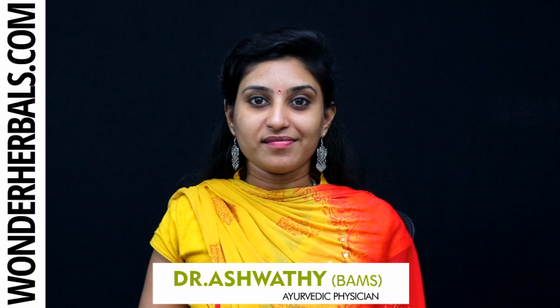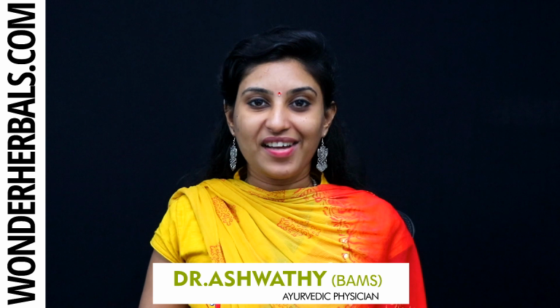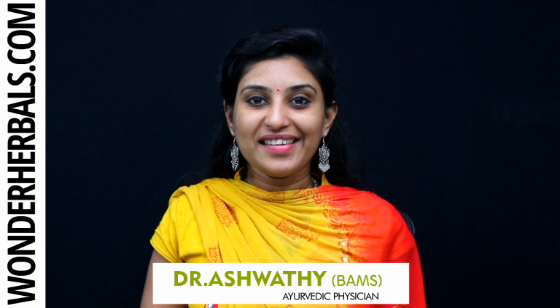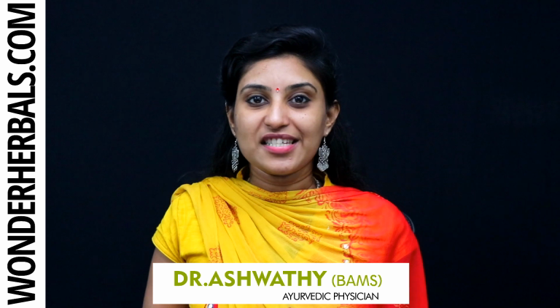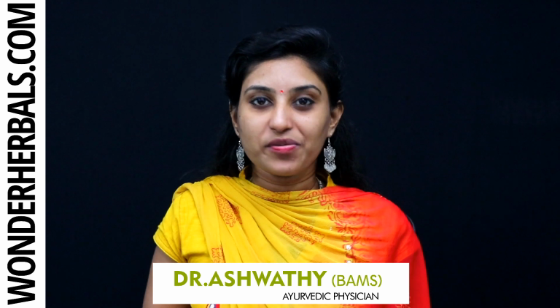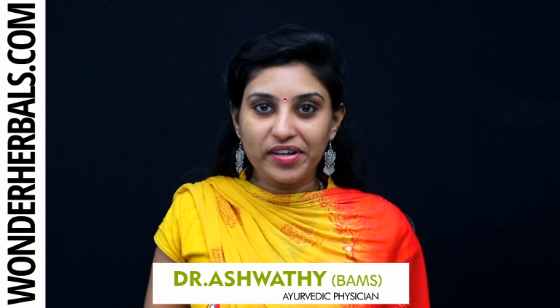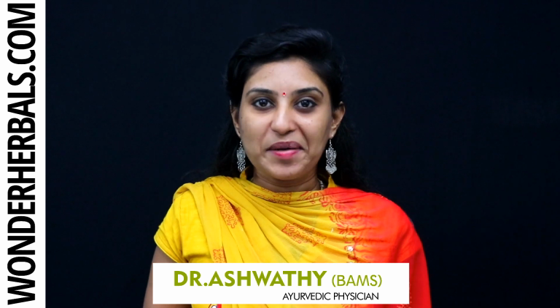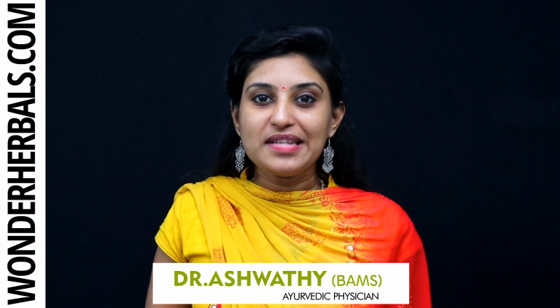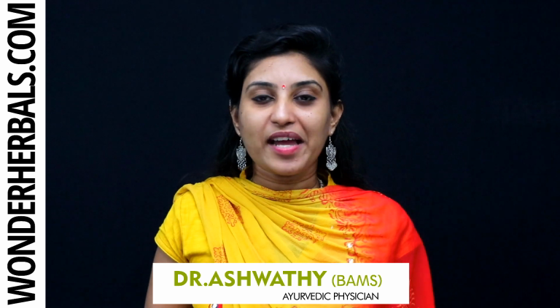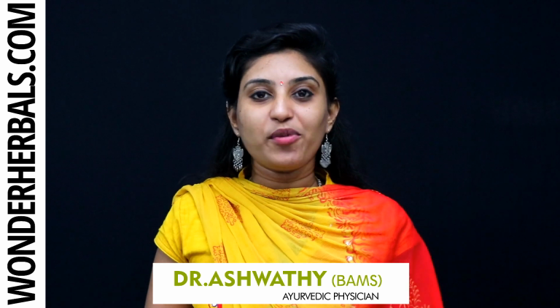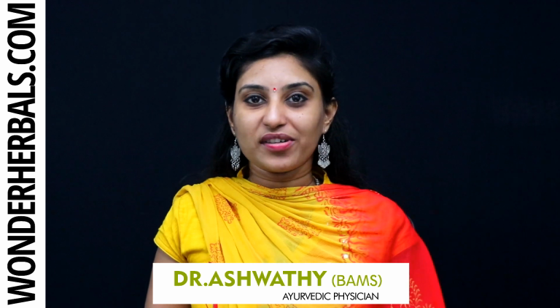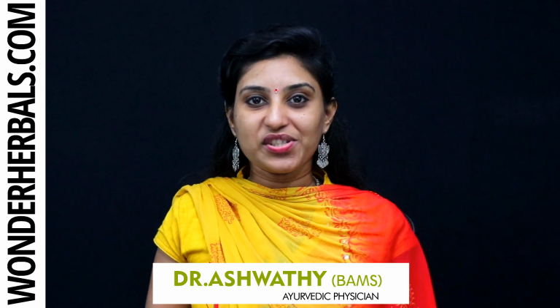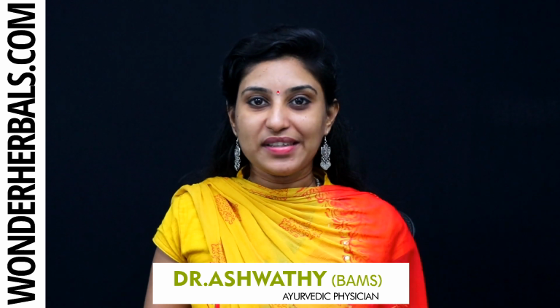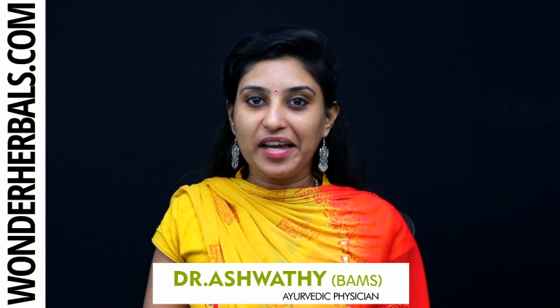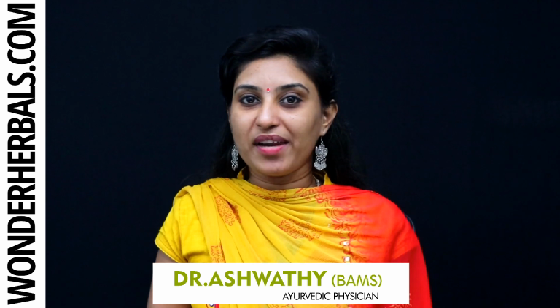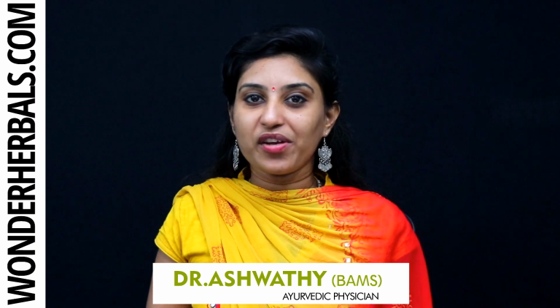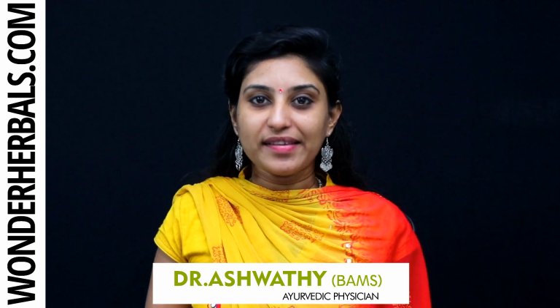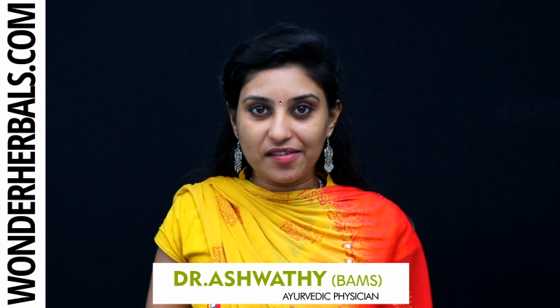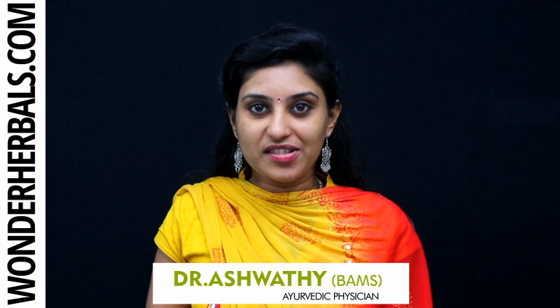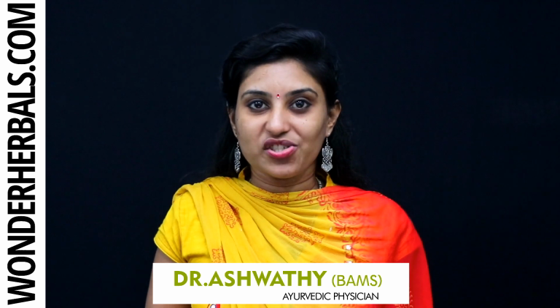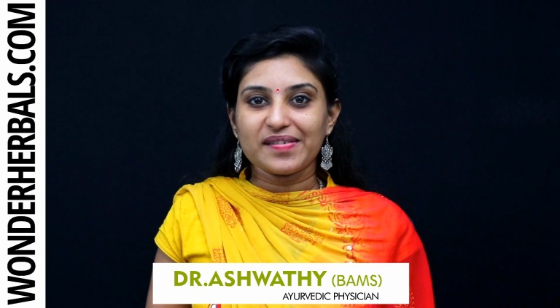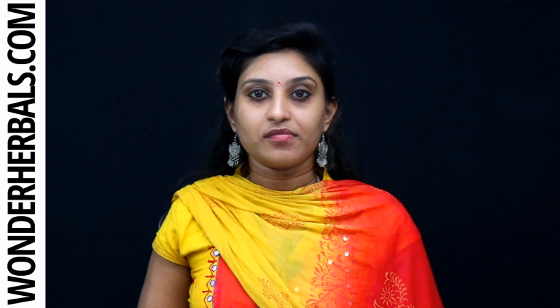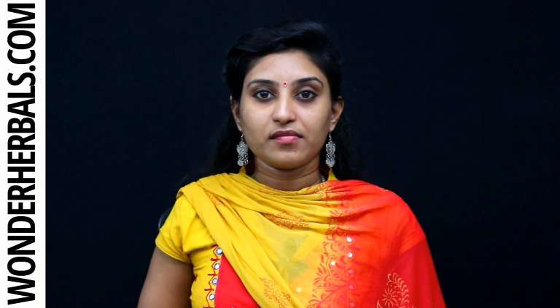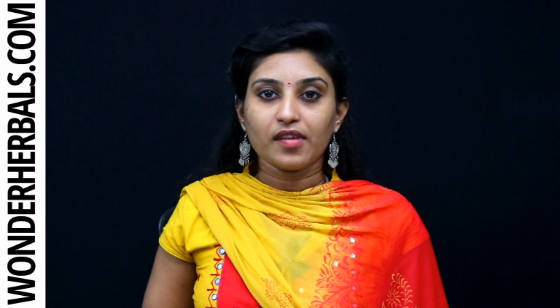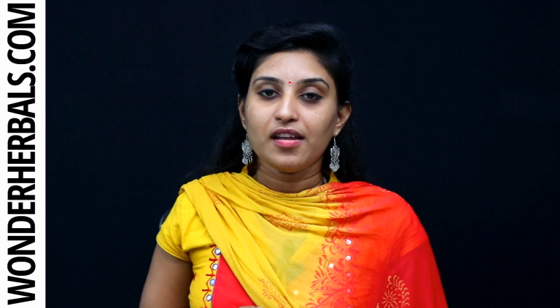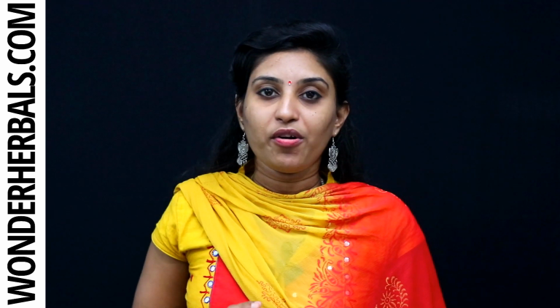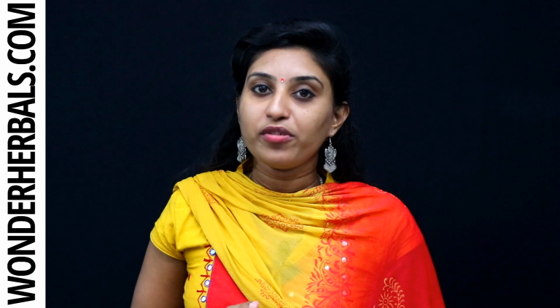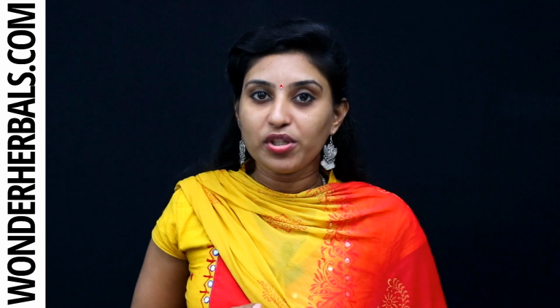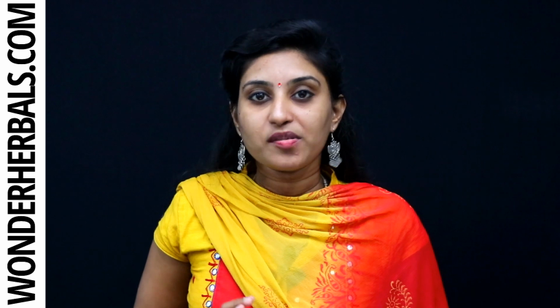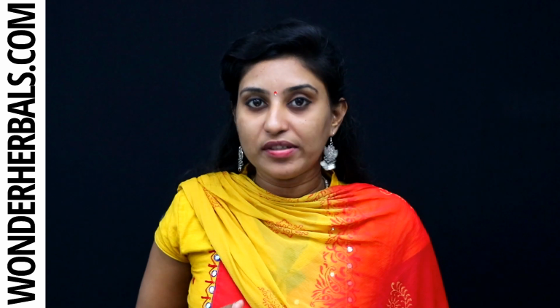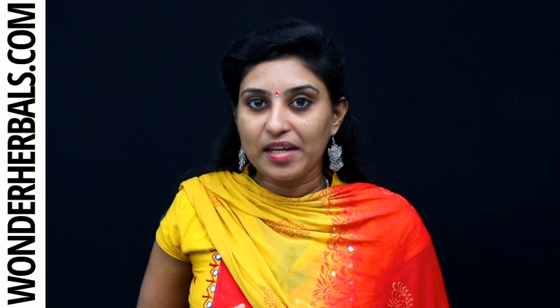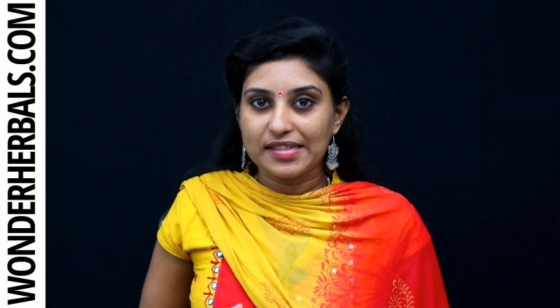Hi, this is from Wonder Herbals. I am Dr. Ashwati, an Ayurvedic physician. Now, how to use Multani Mitti?